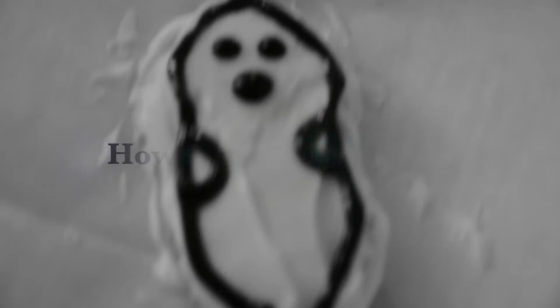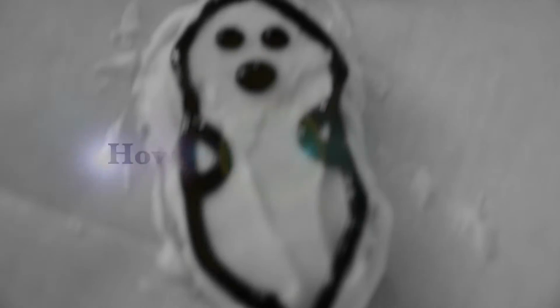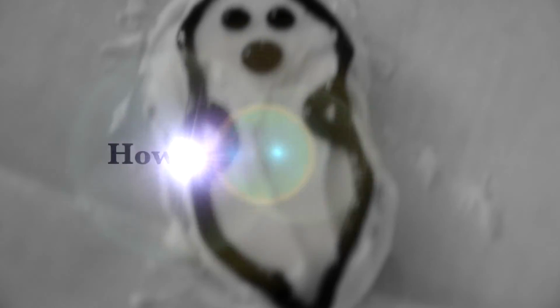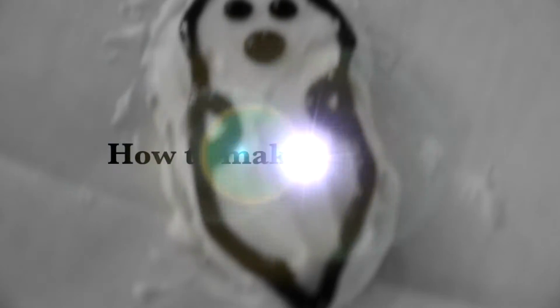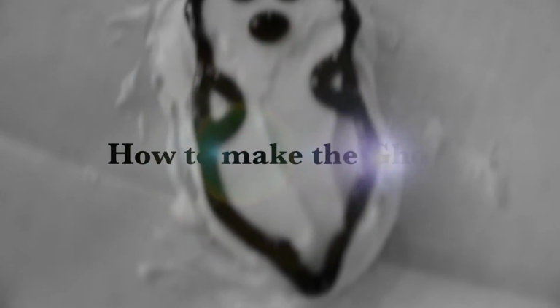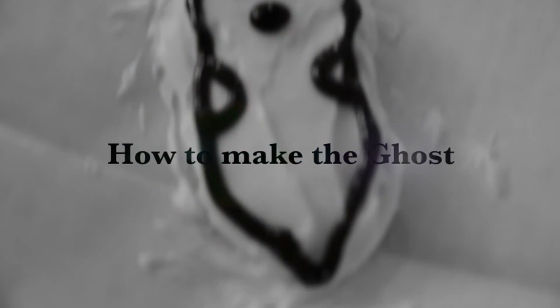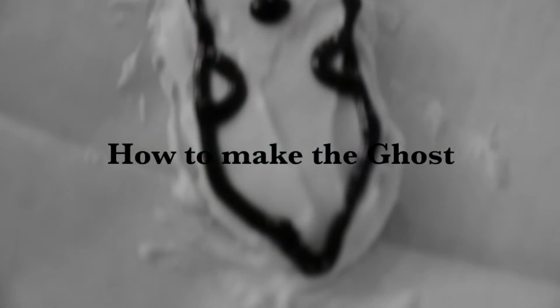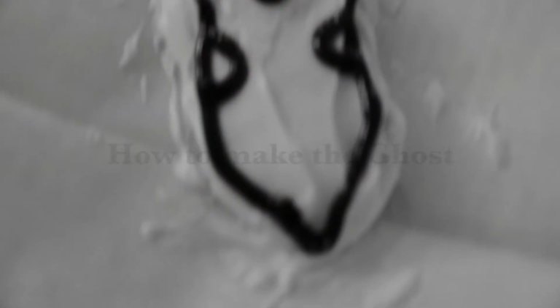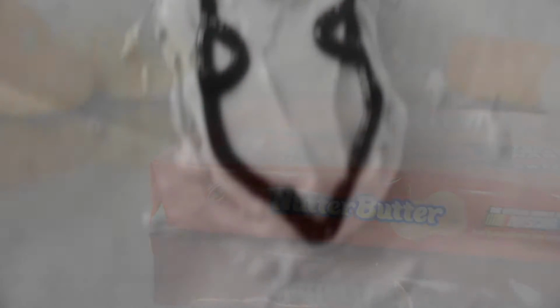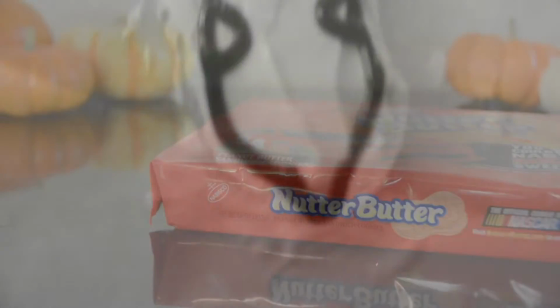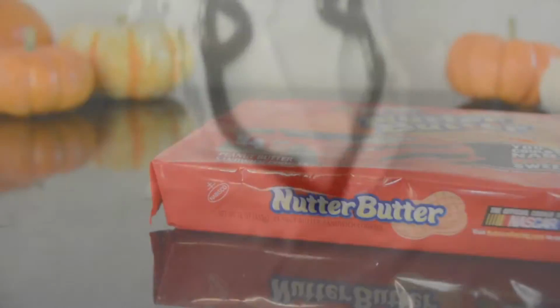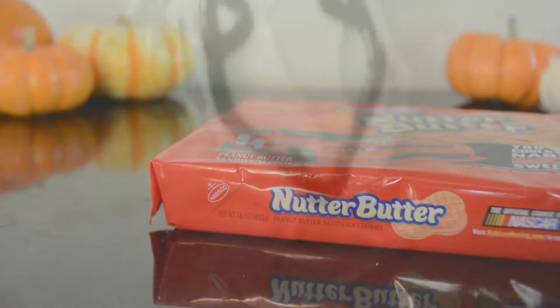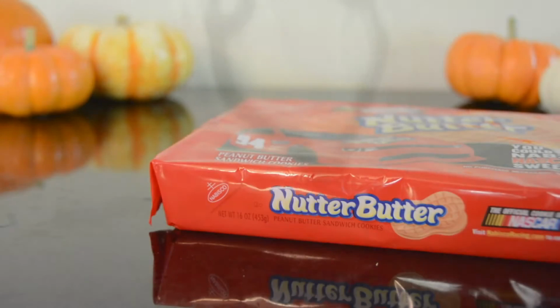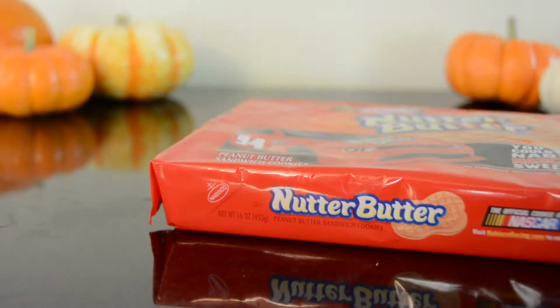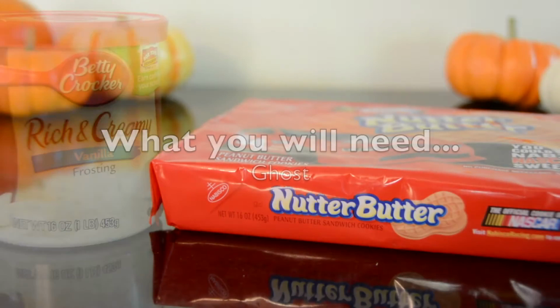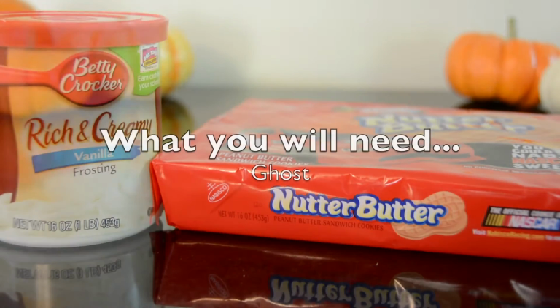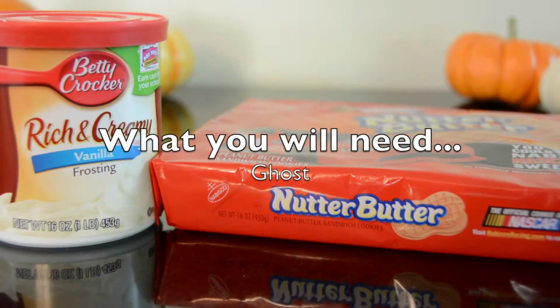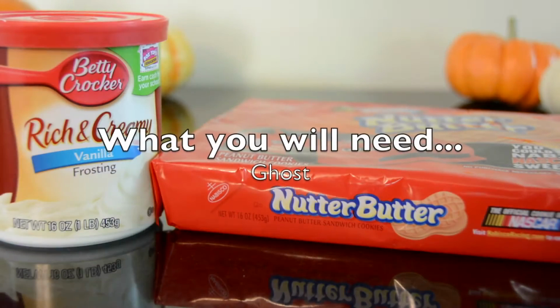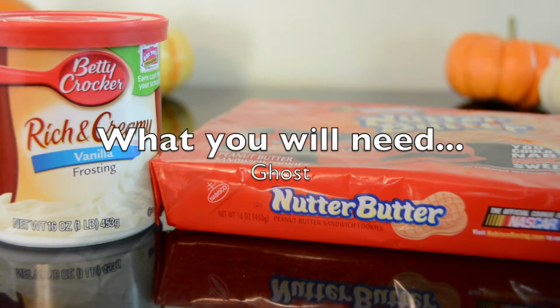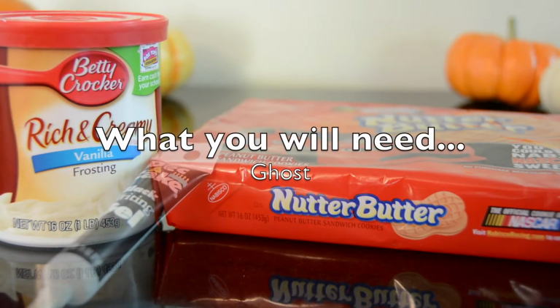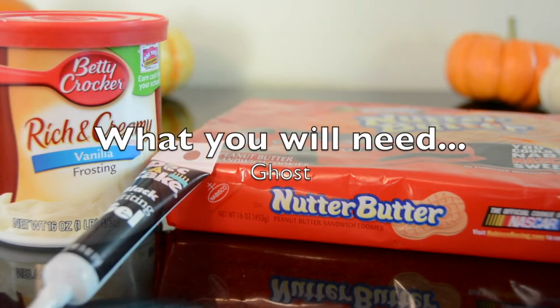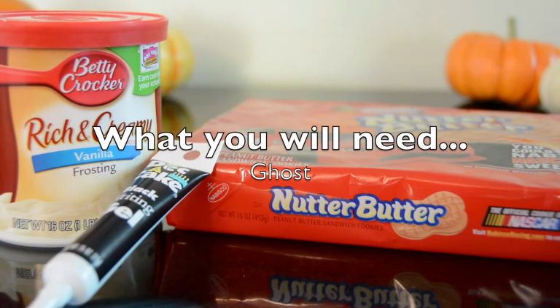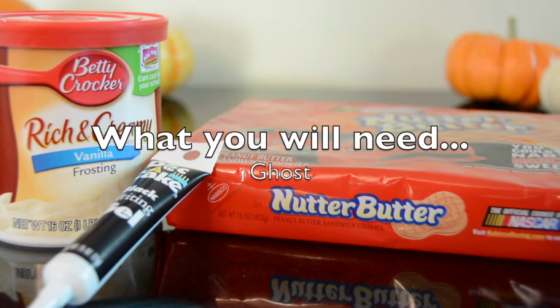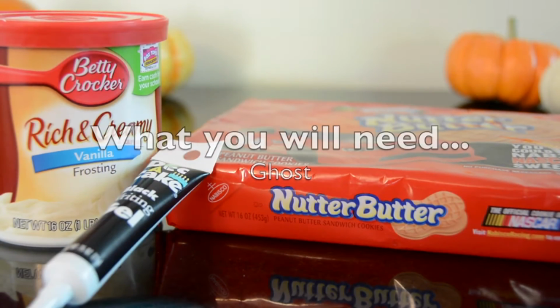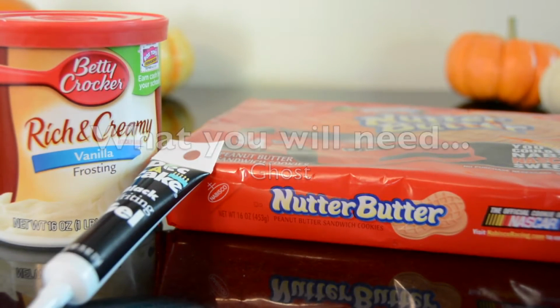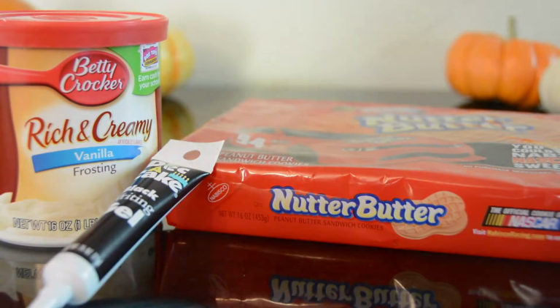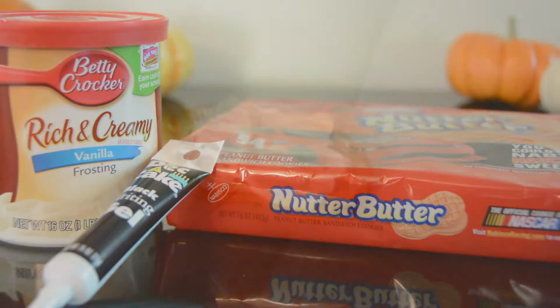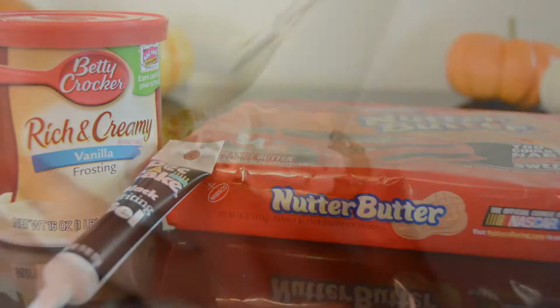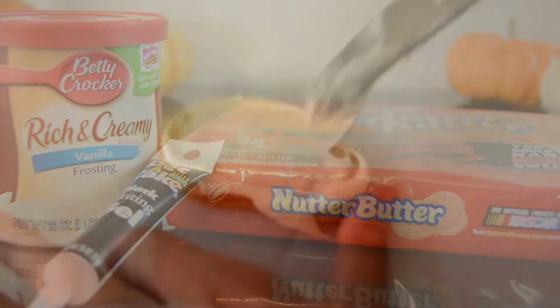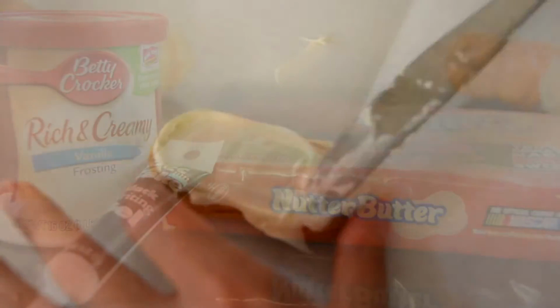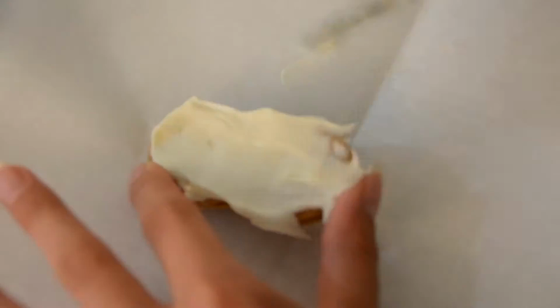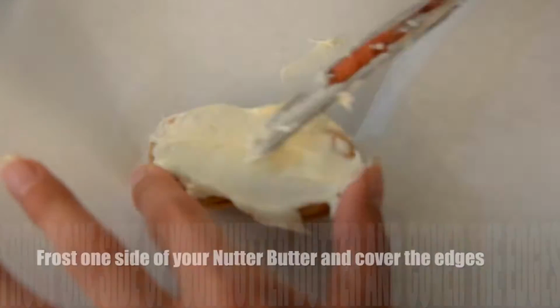So we're going to start off with a ghost. We have some Nutter Butters, vanilla frosting, and just some black writing gel.